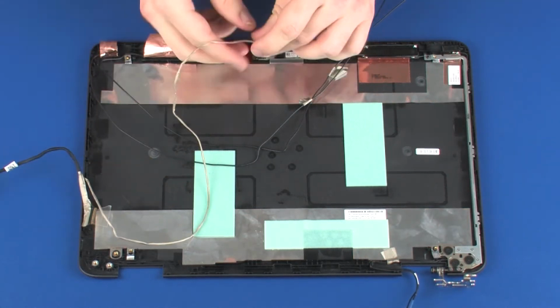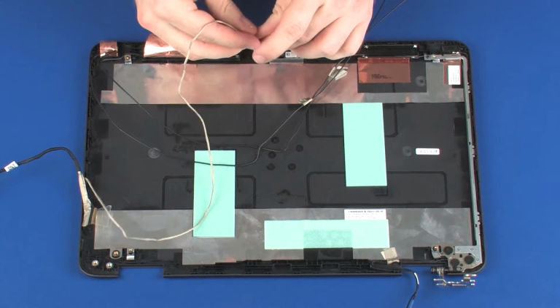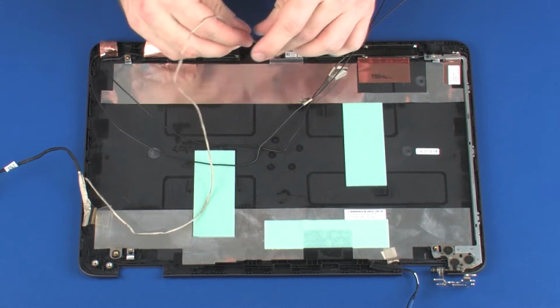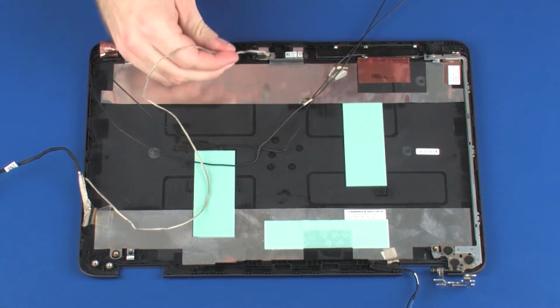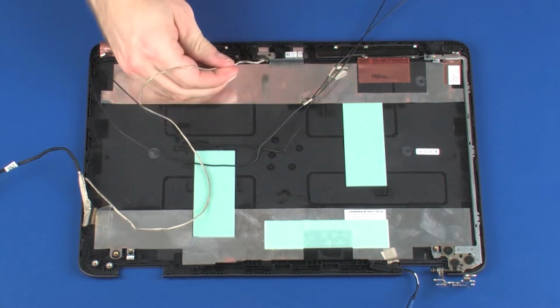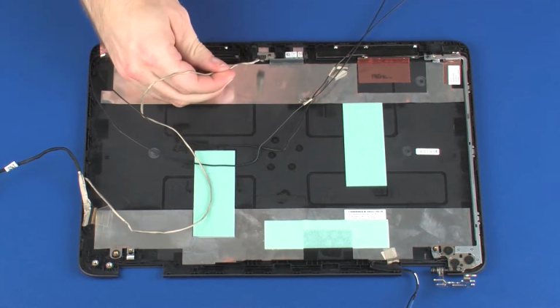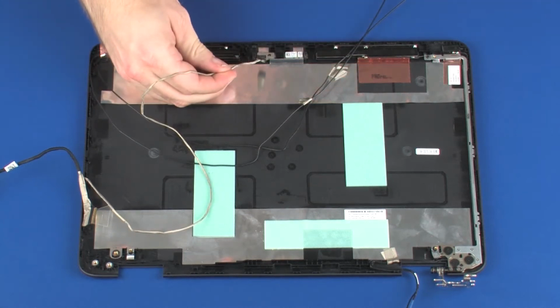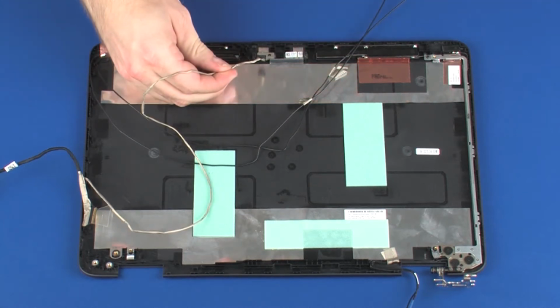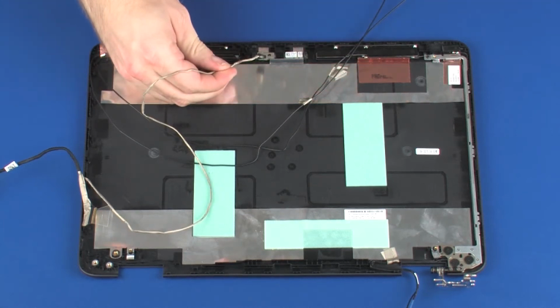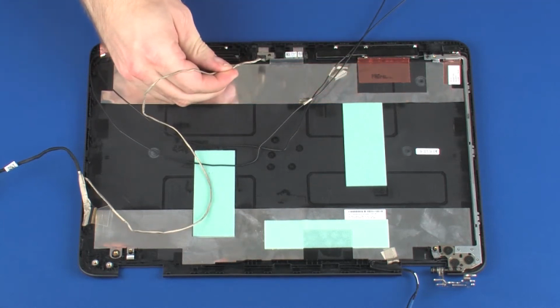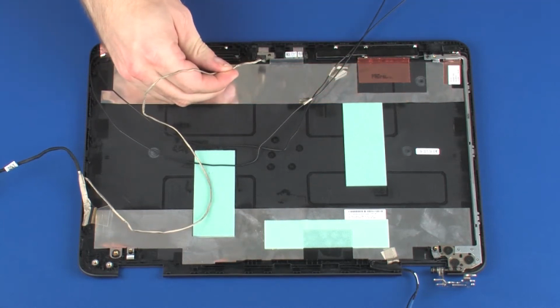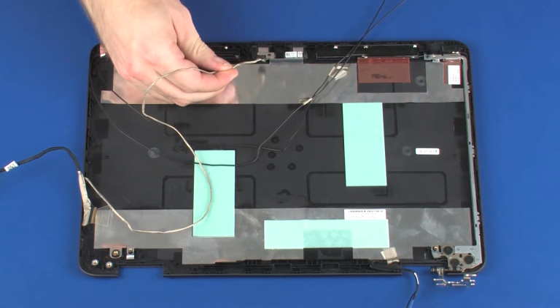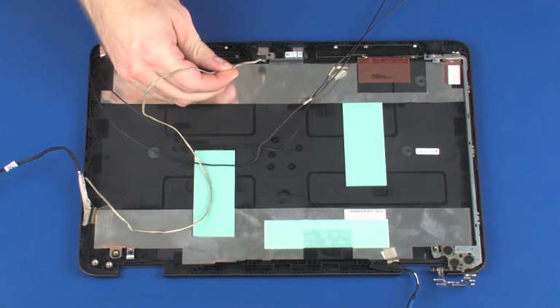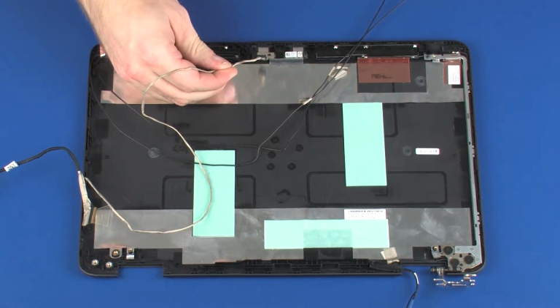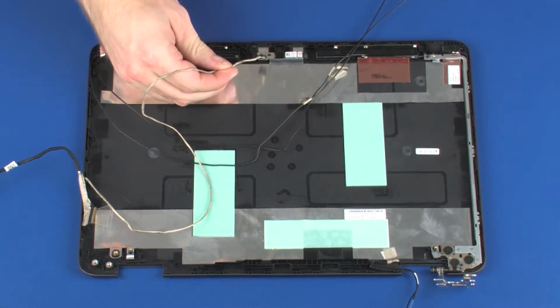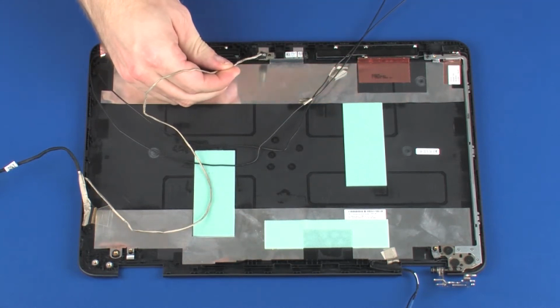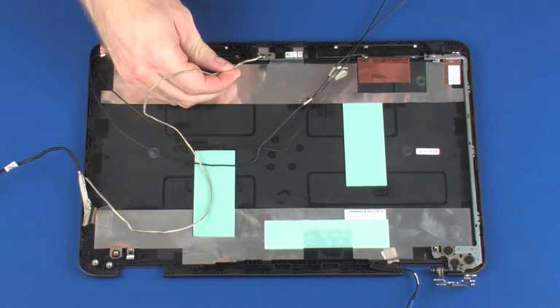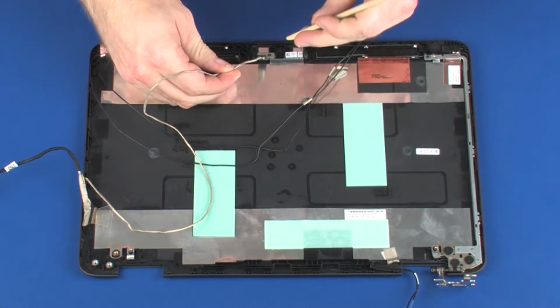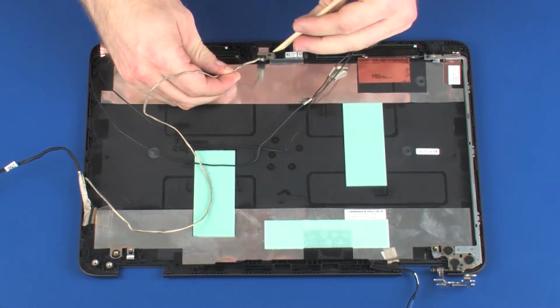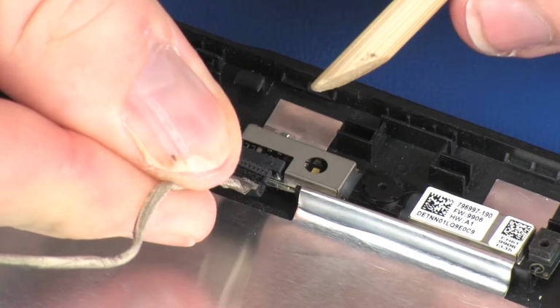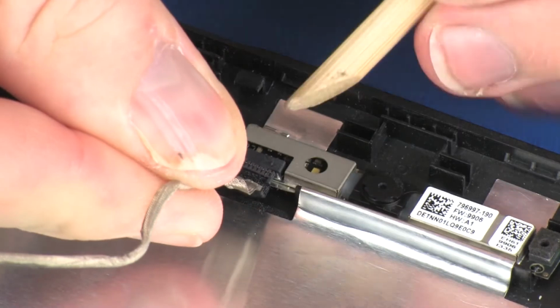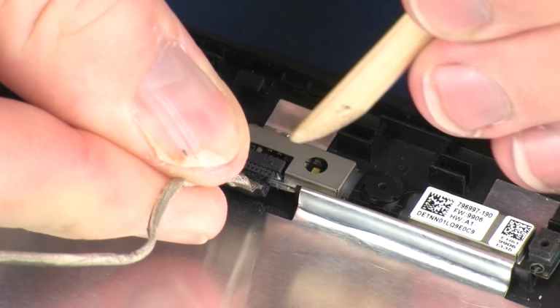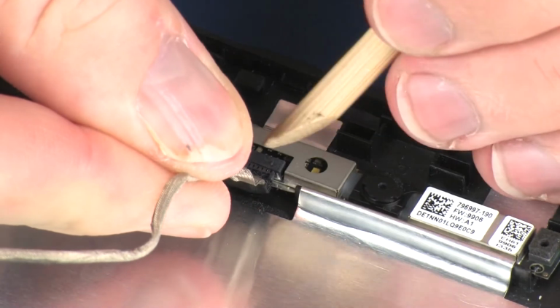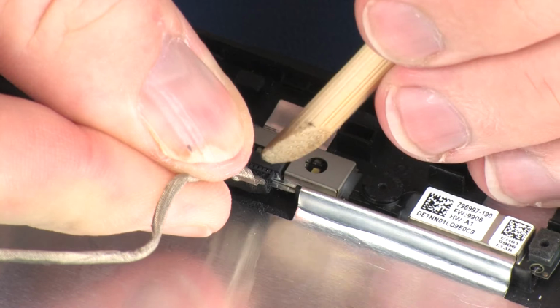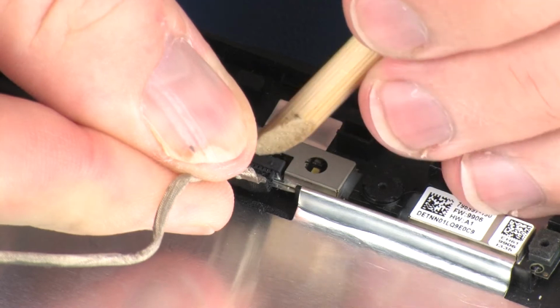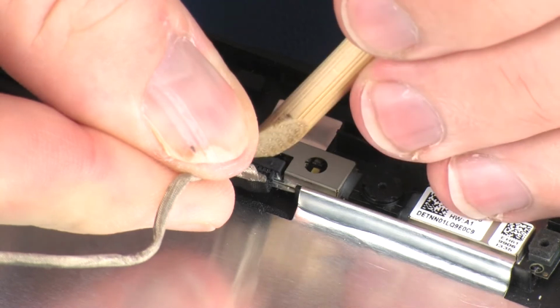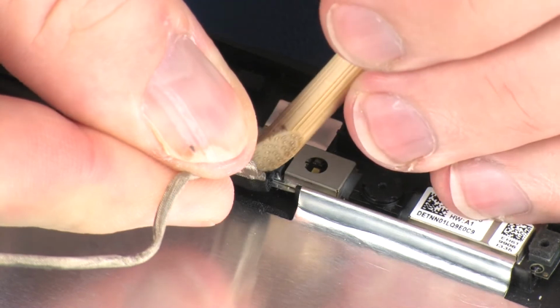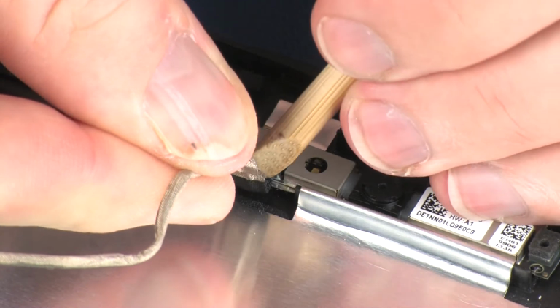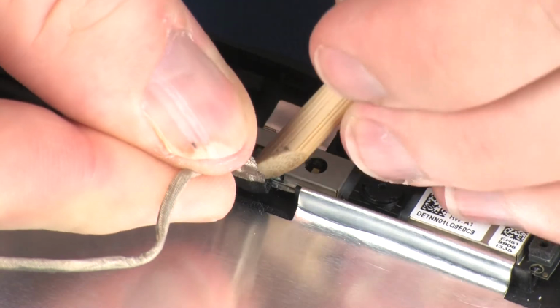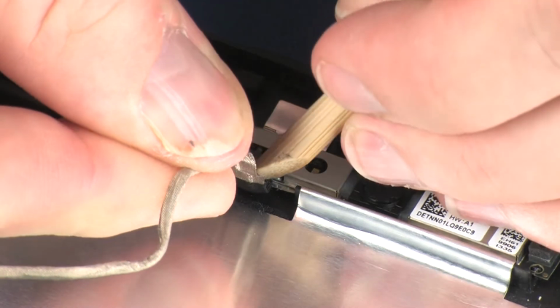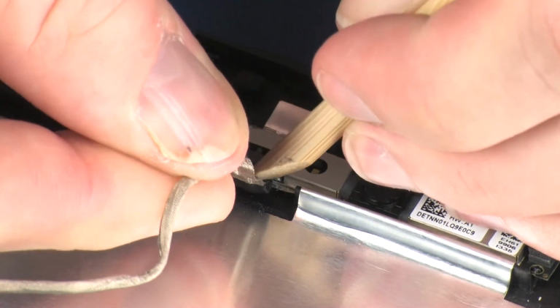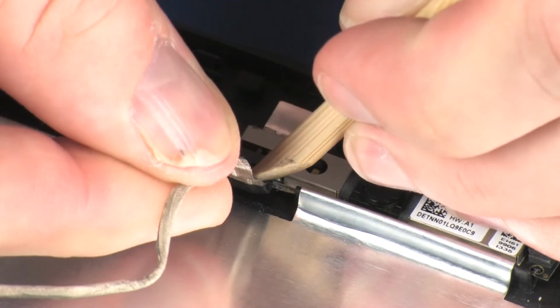Replacement. Connect the display panel cable into its connector on the webcam and adhere it to the webcam.